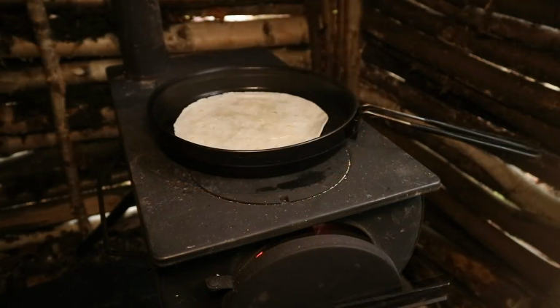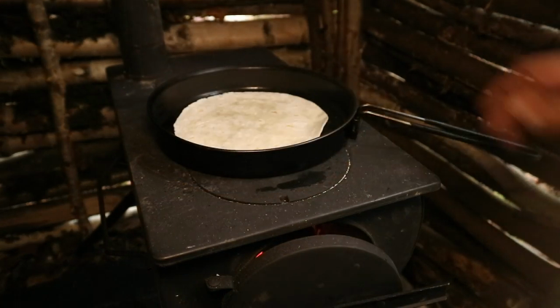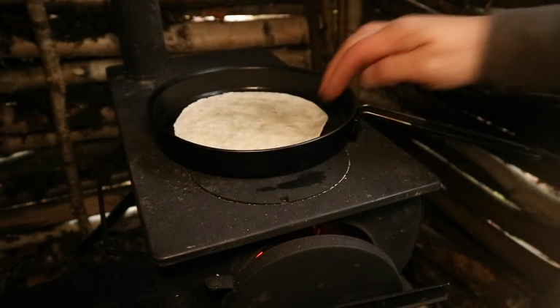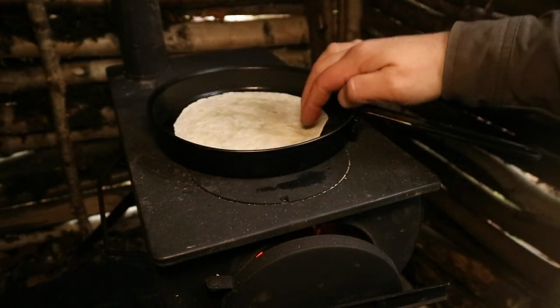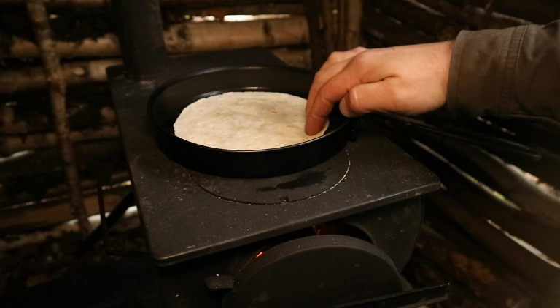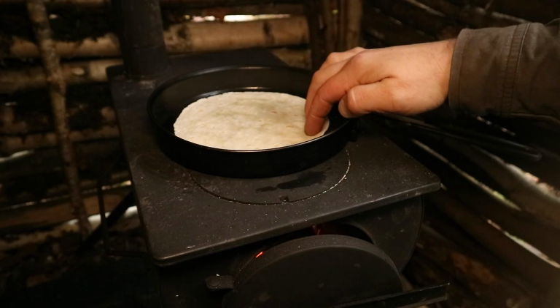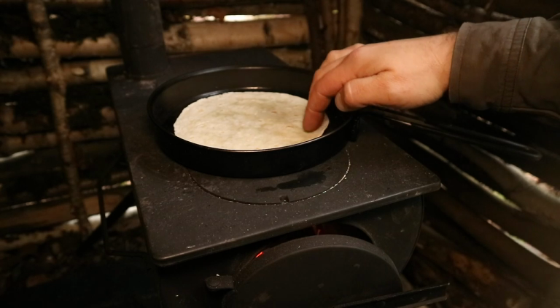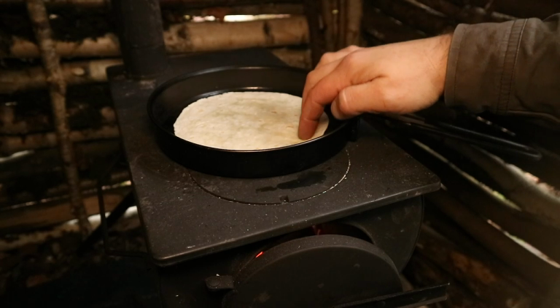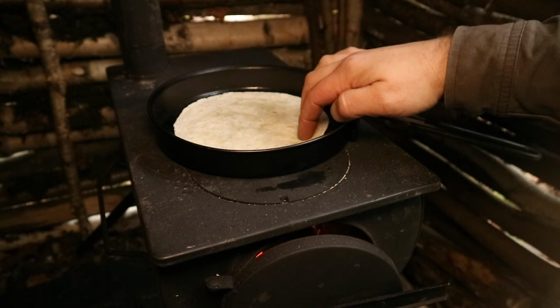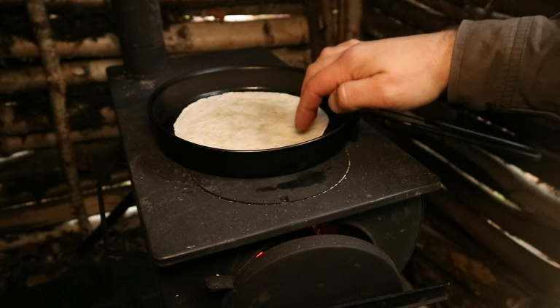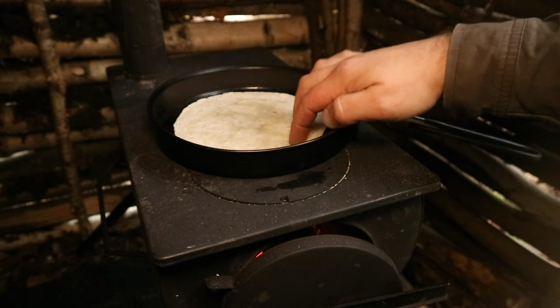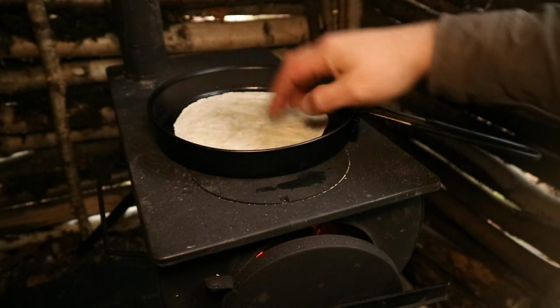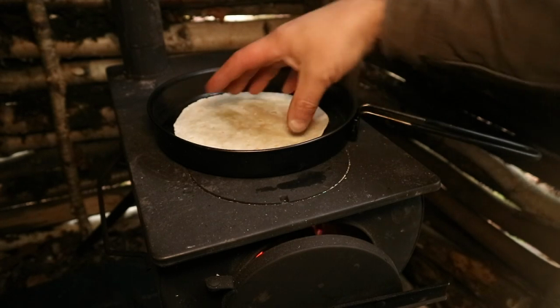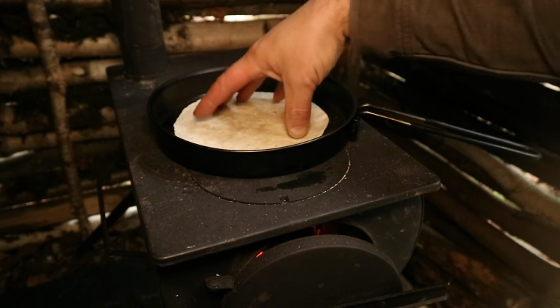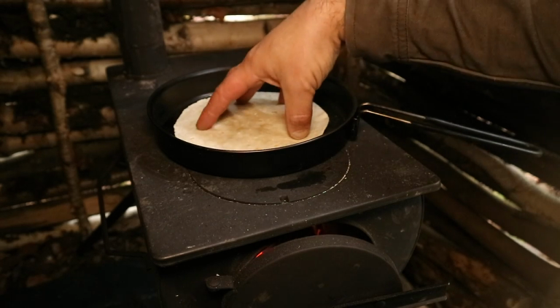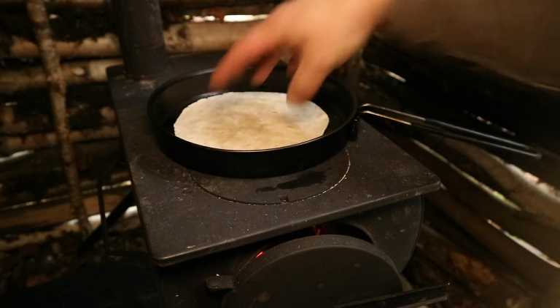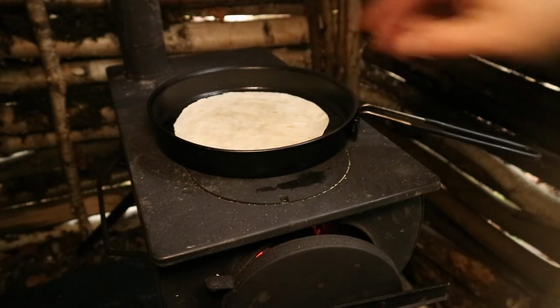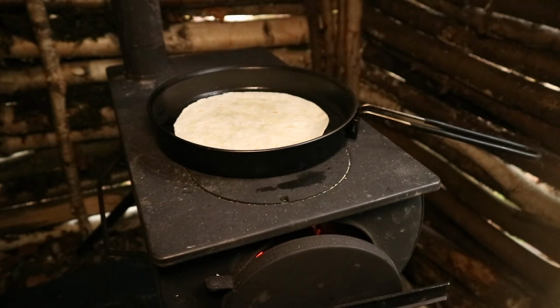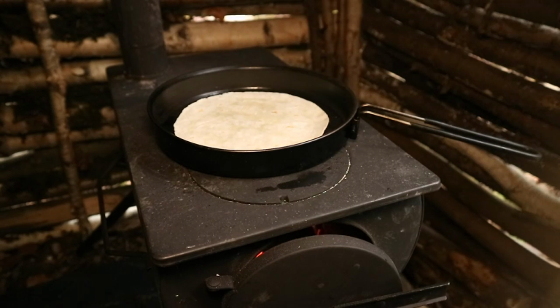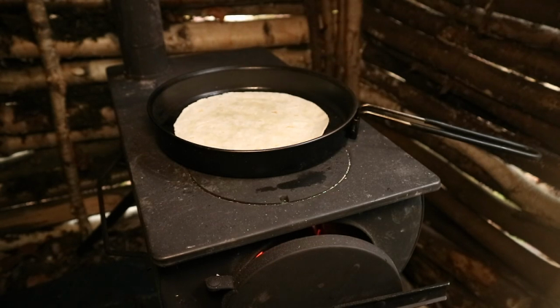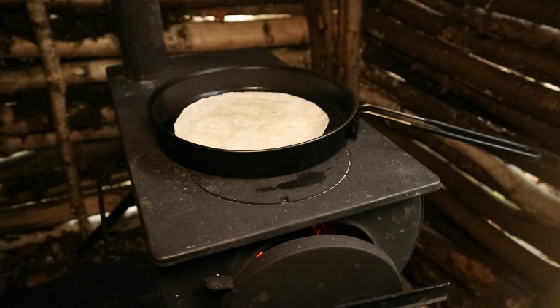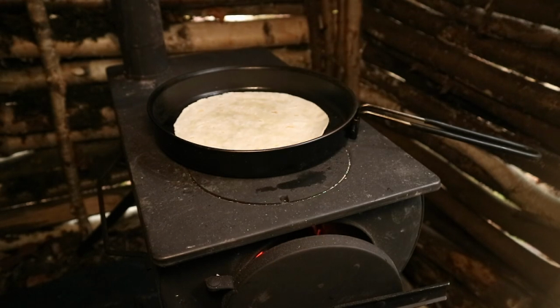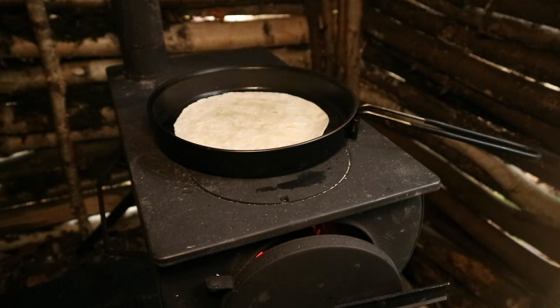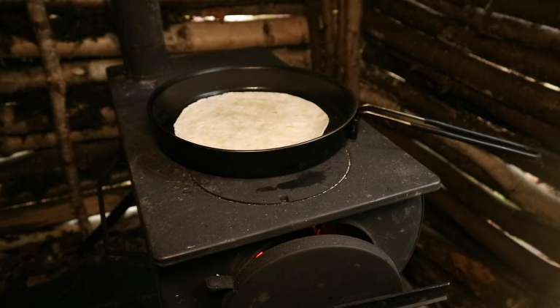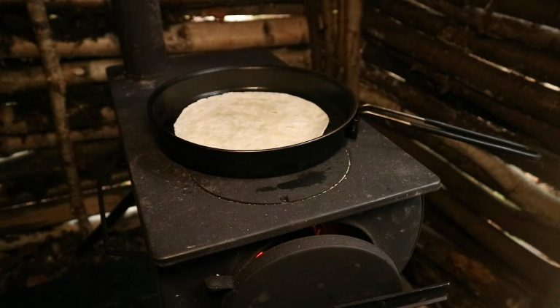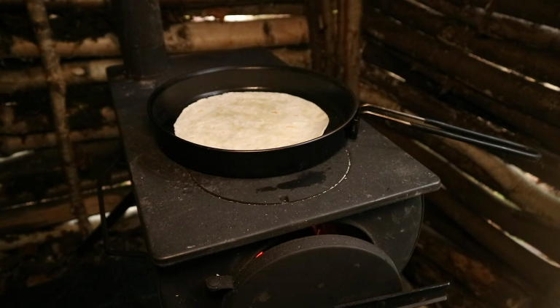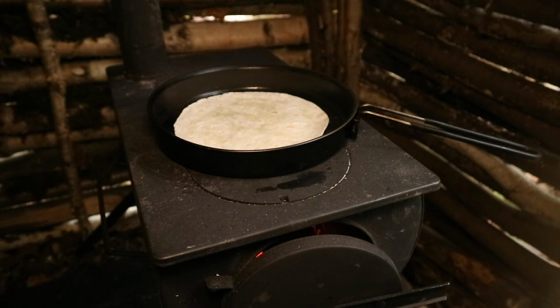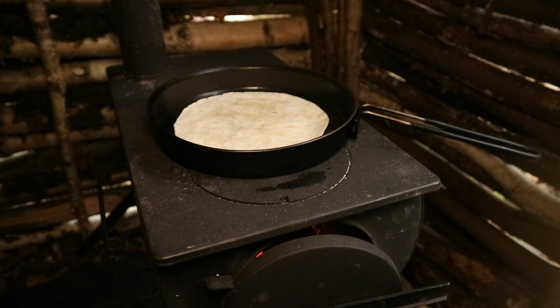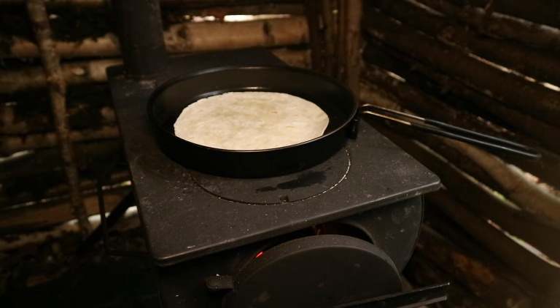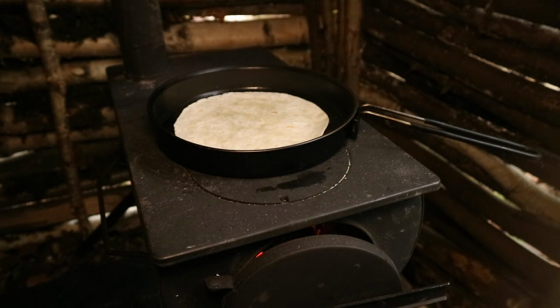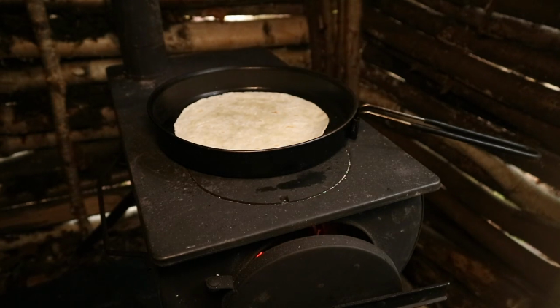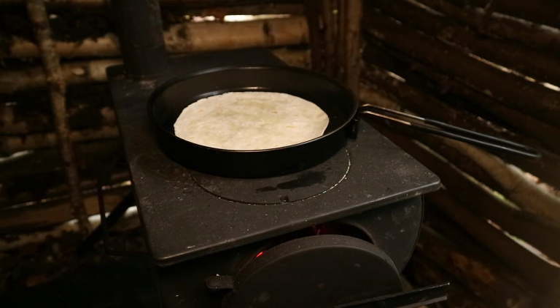Just going to lightly toast off these small tortillas before I start anything else.